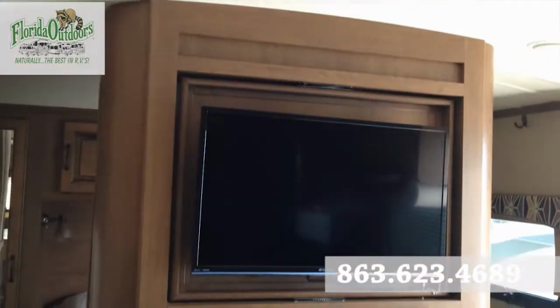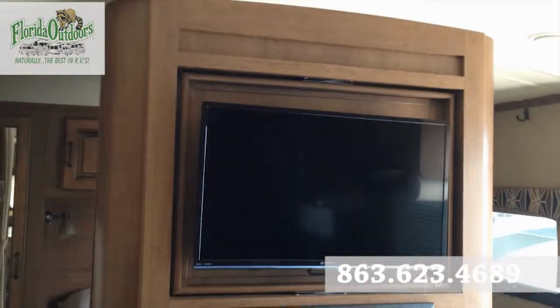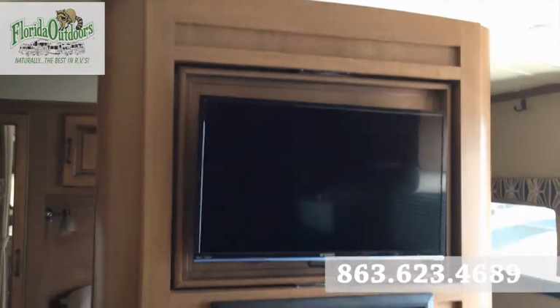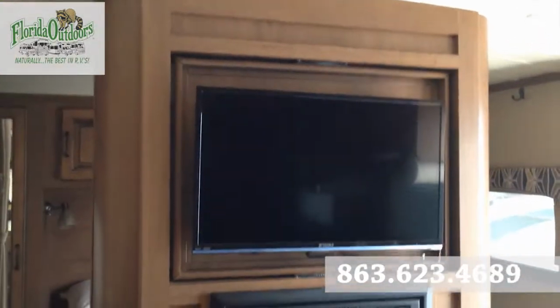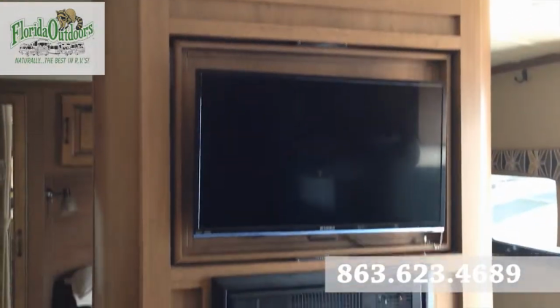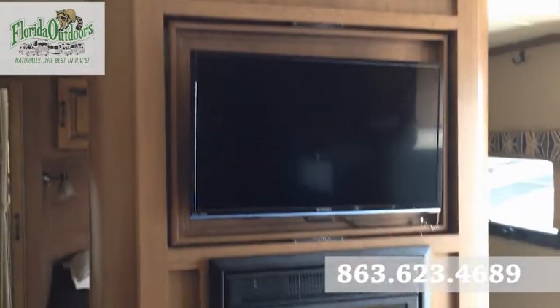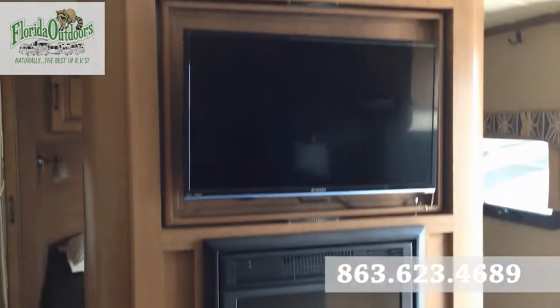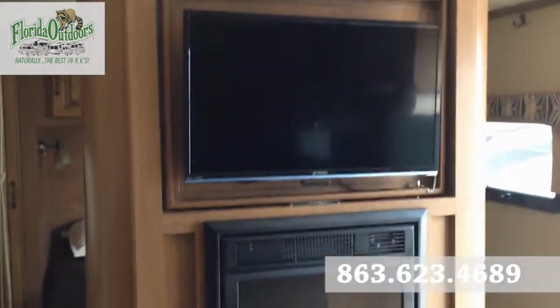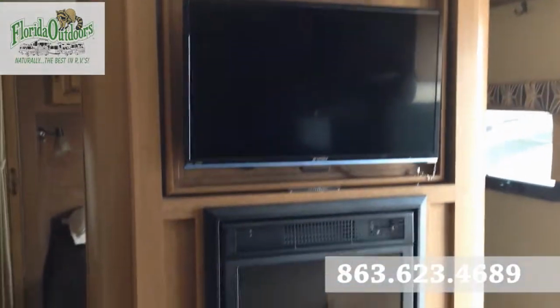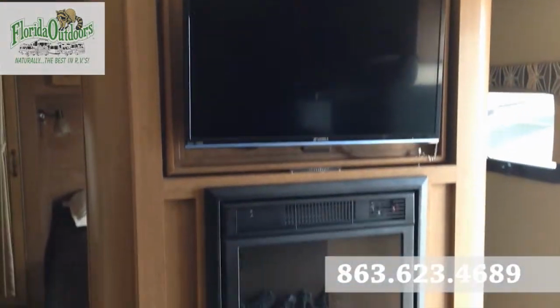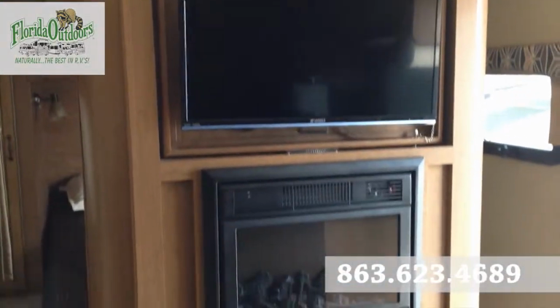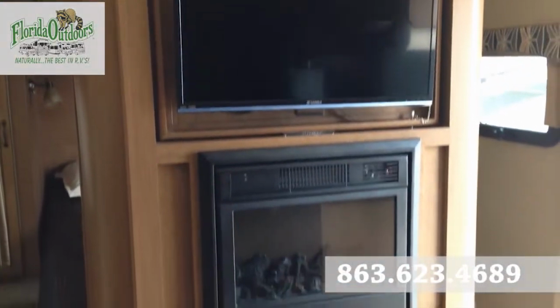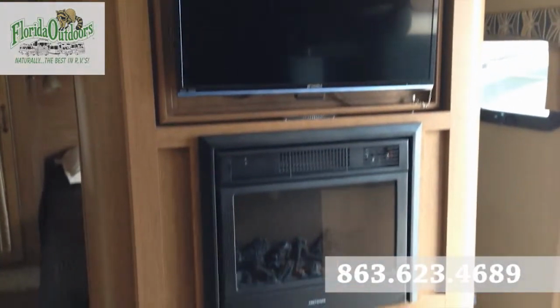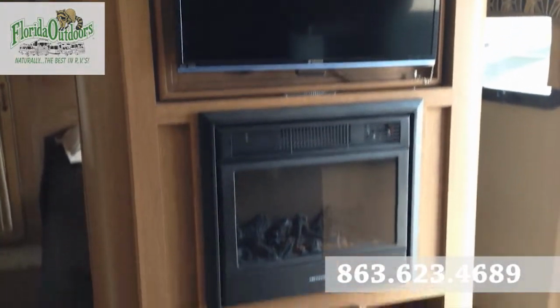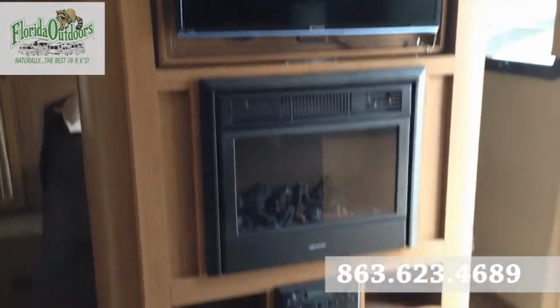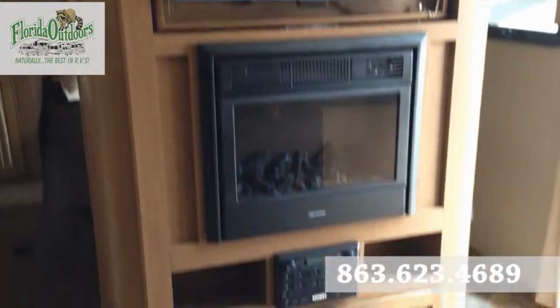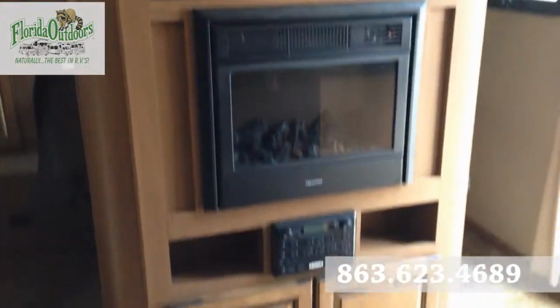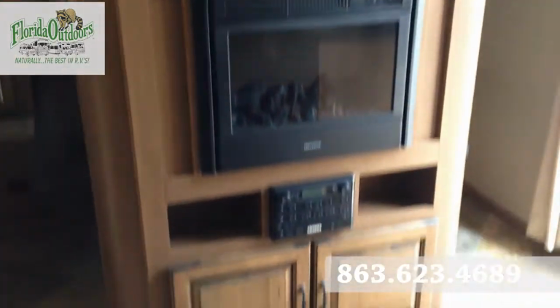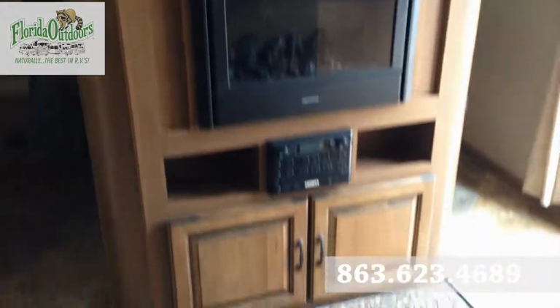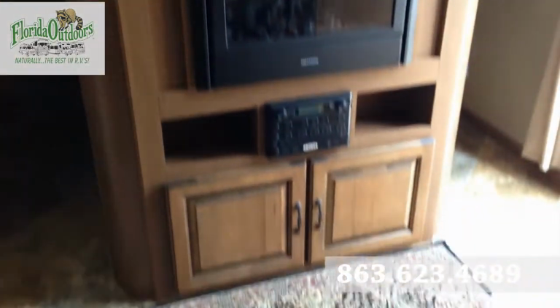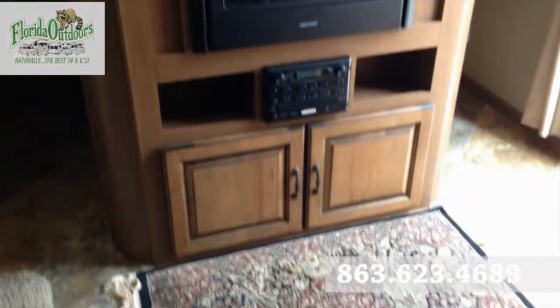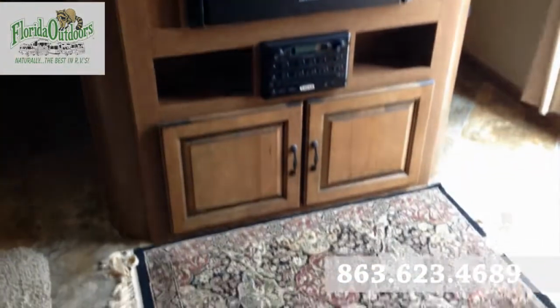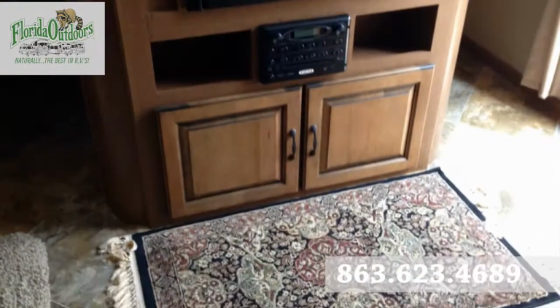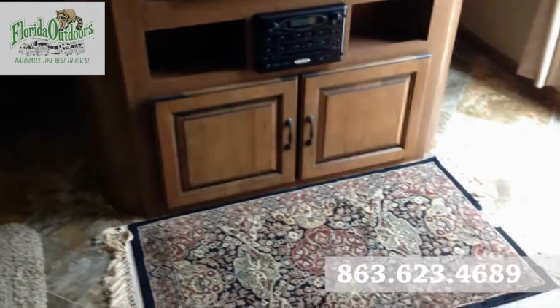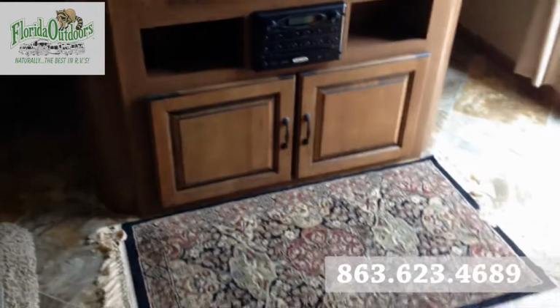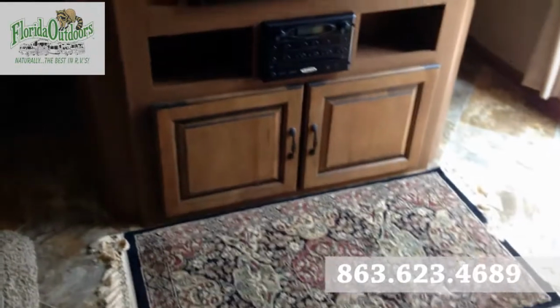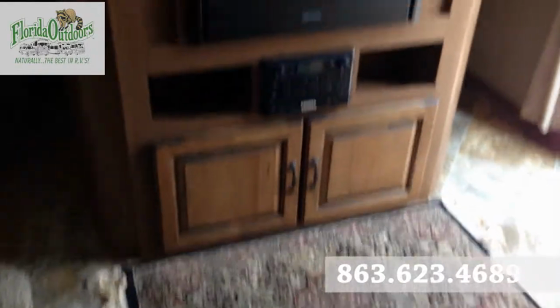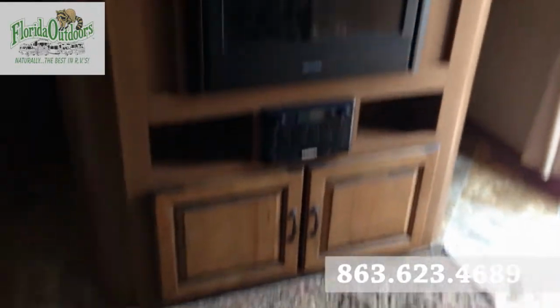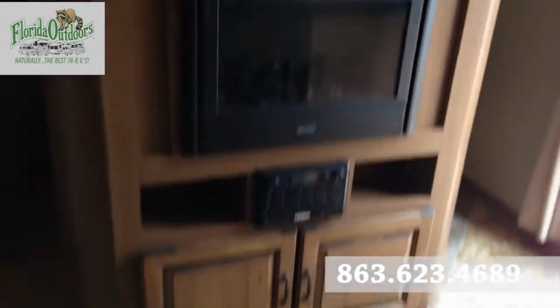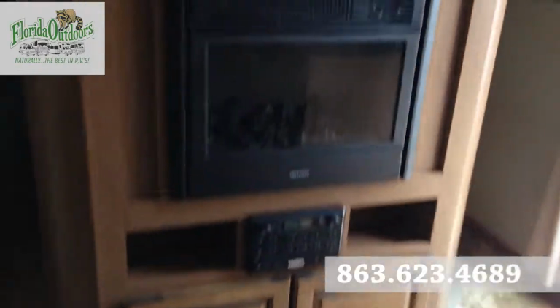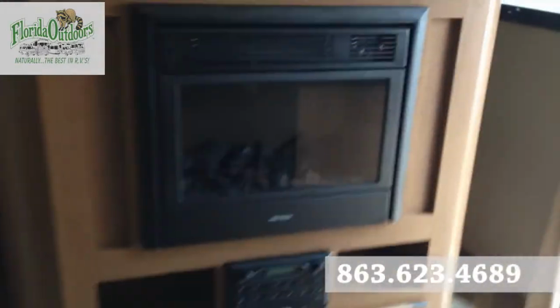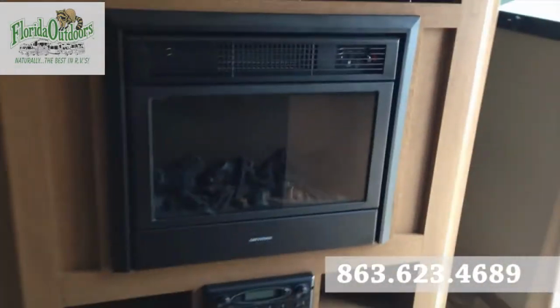Nice big flat-screen TV that swivels into the master bedroom. Greystone fireplace.